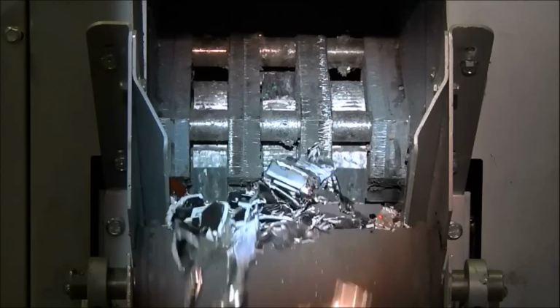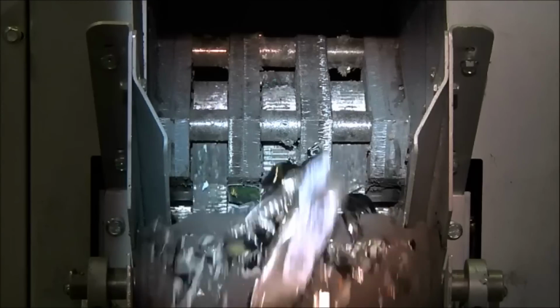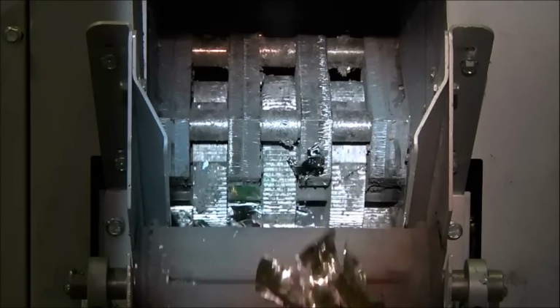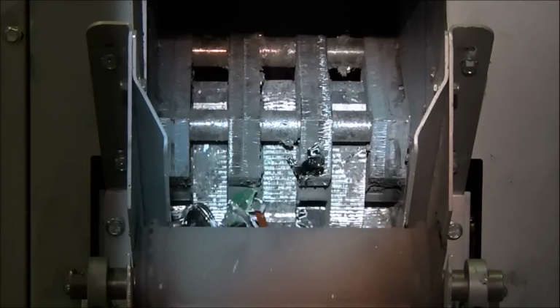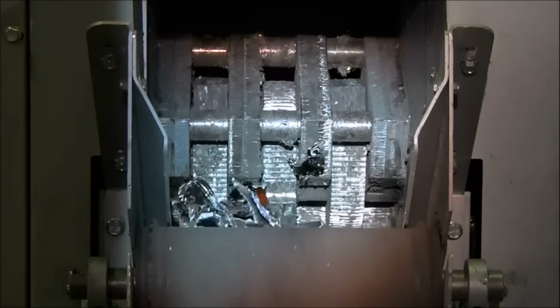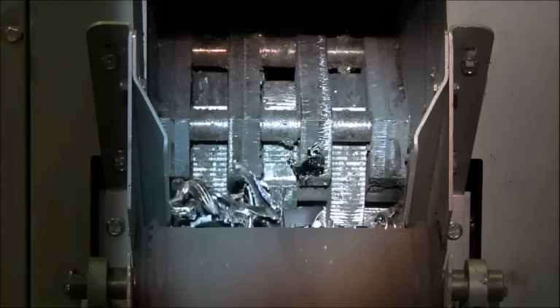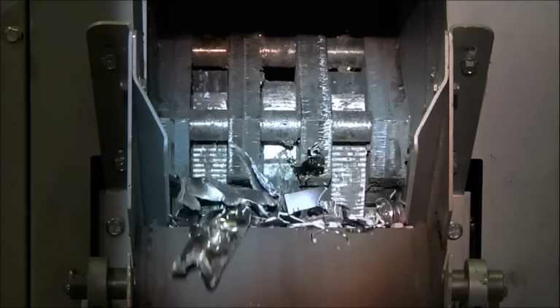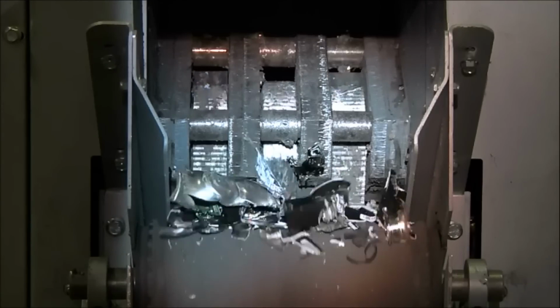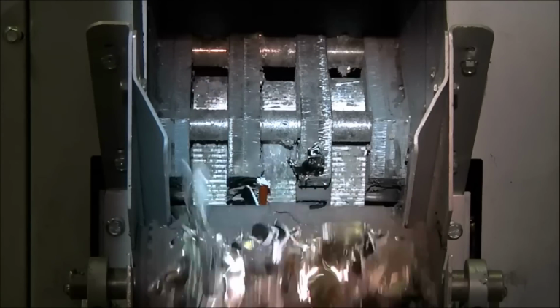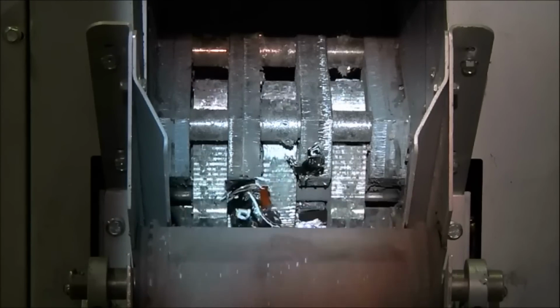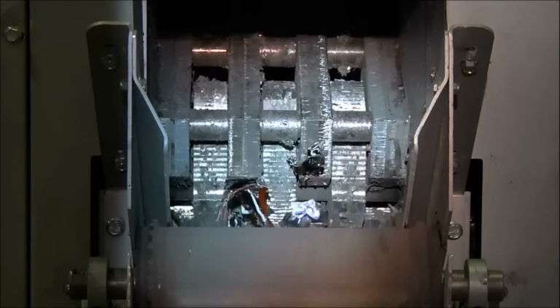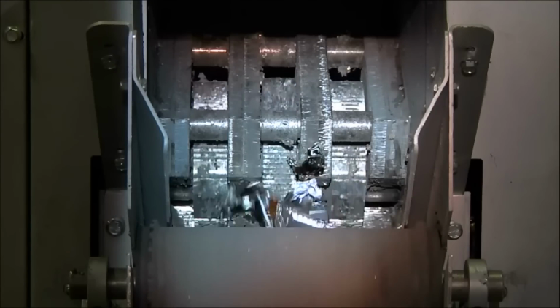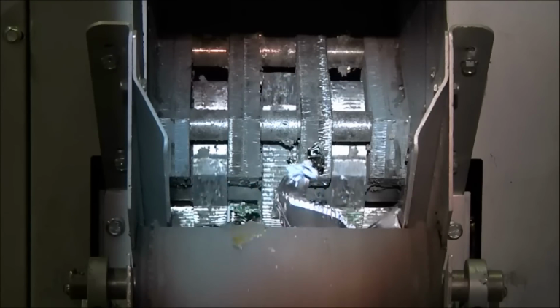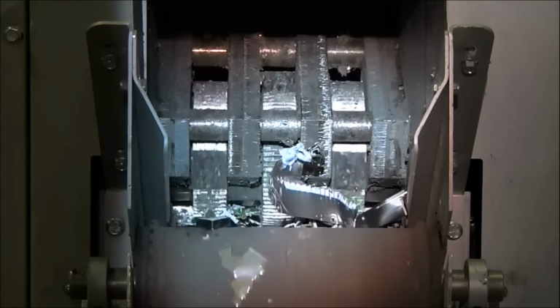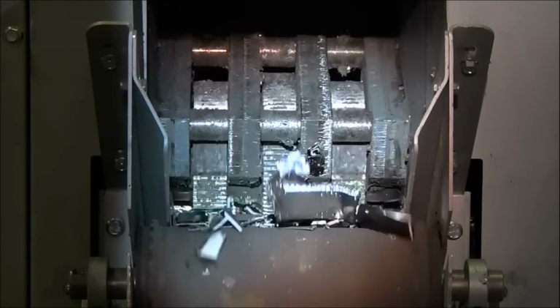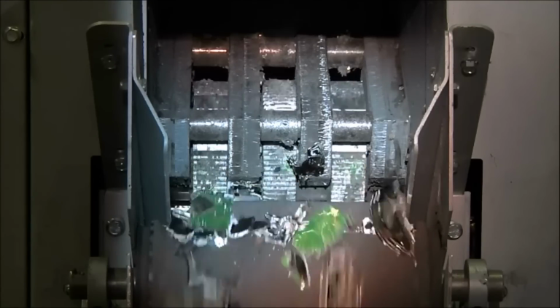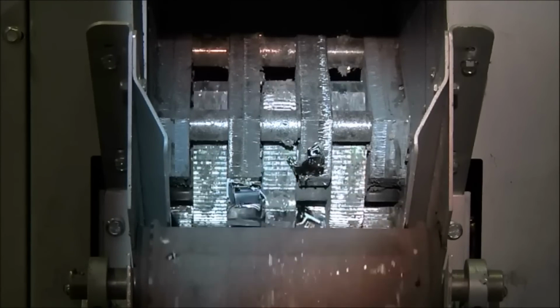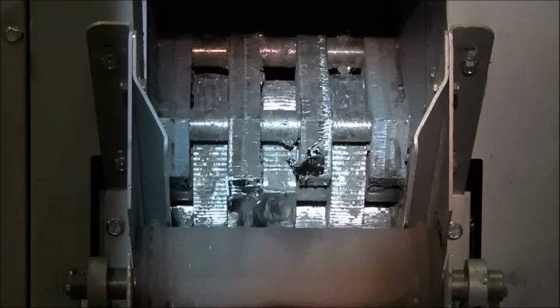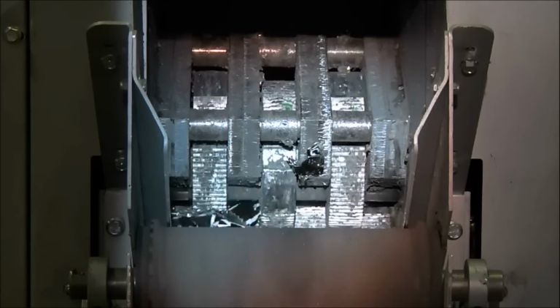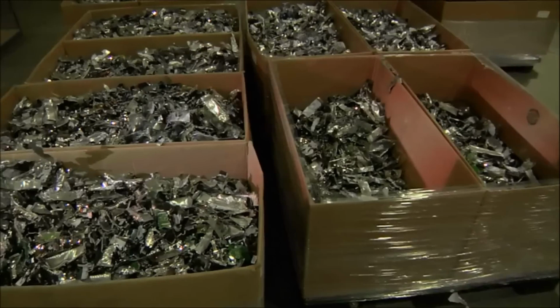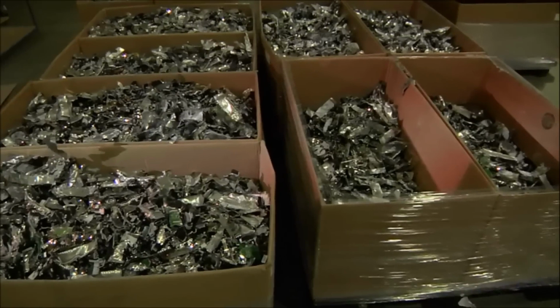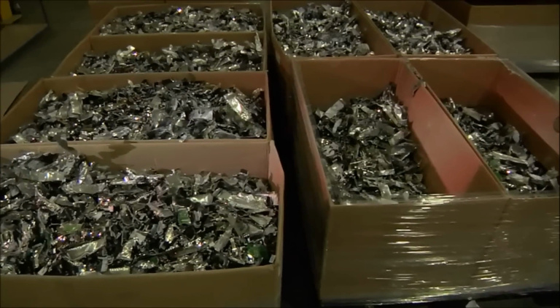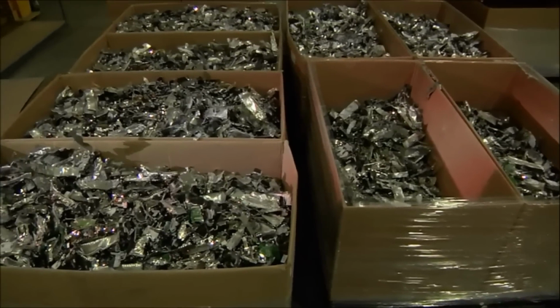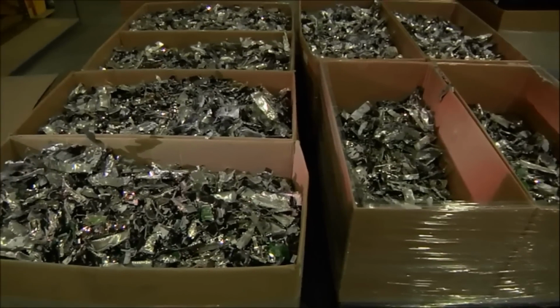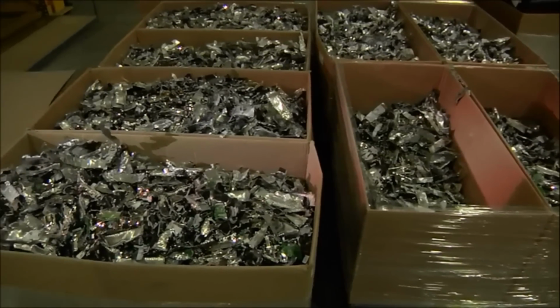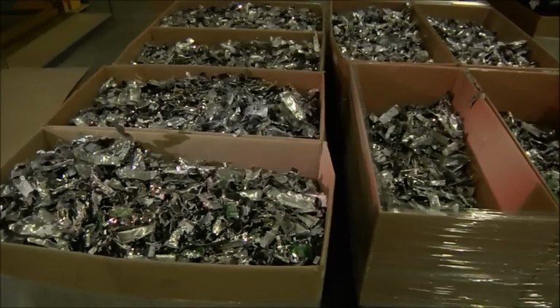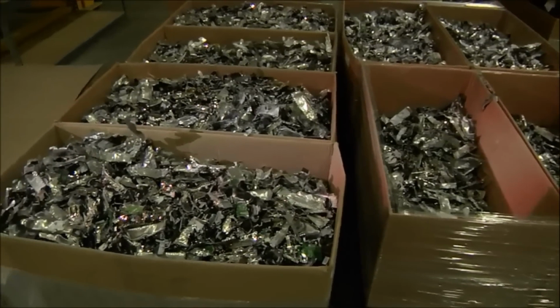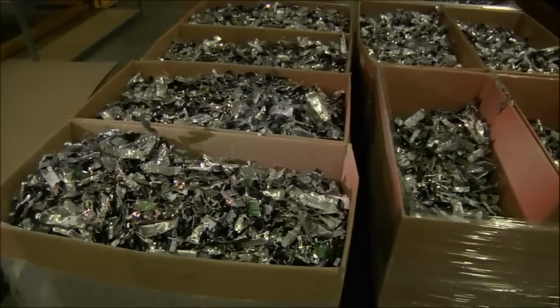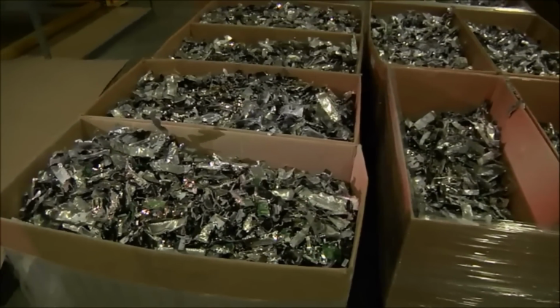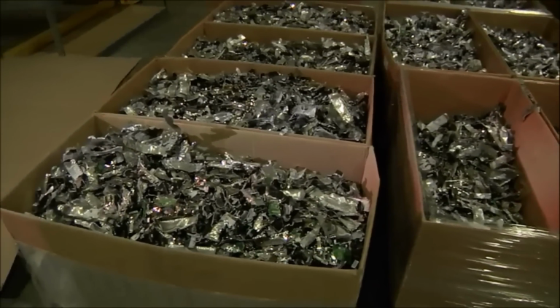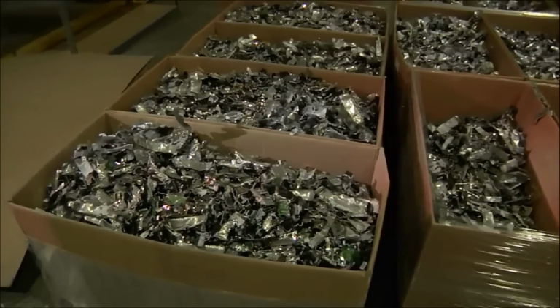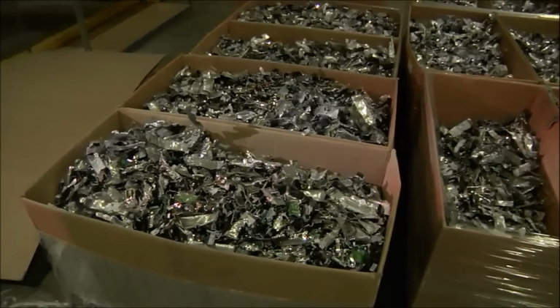As you can see, no one will be likely to get any of Google's customers' data from these drives. After the crushing process, the remains are sent to recycling centers.